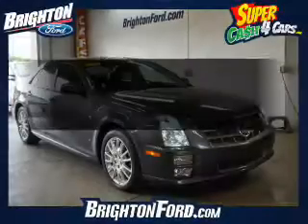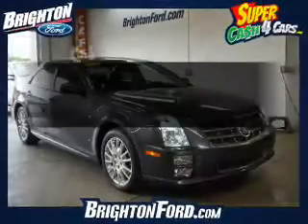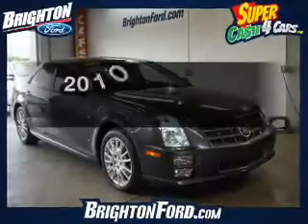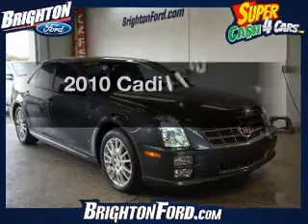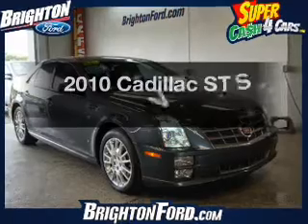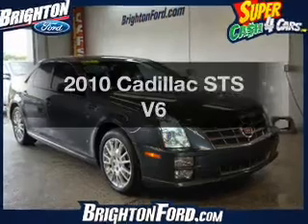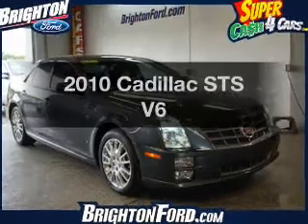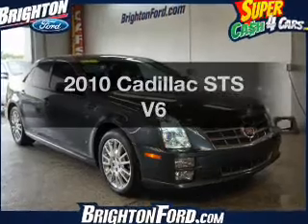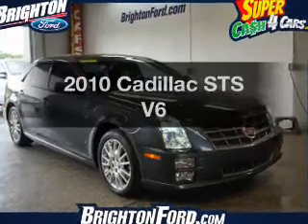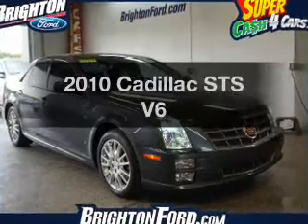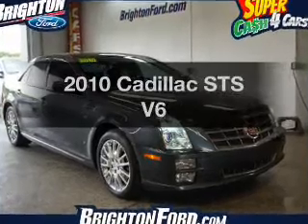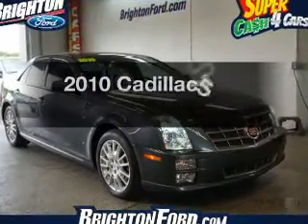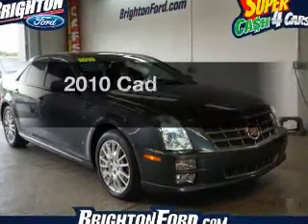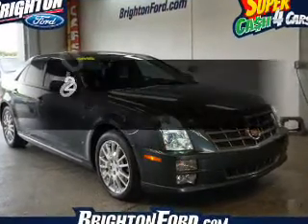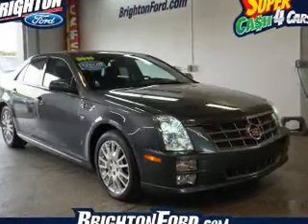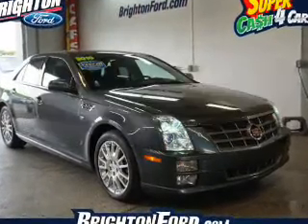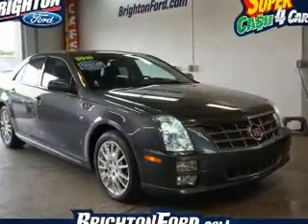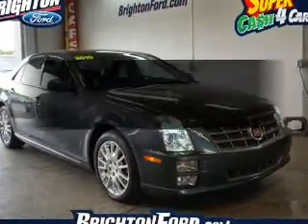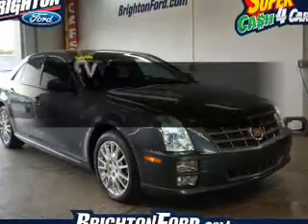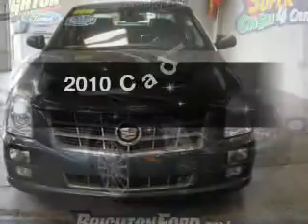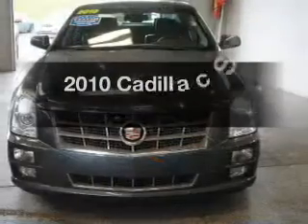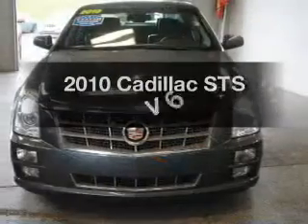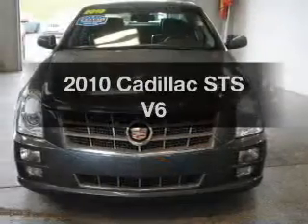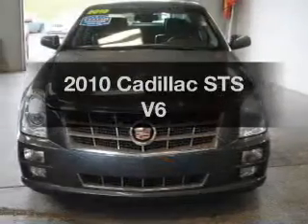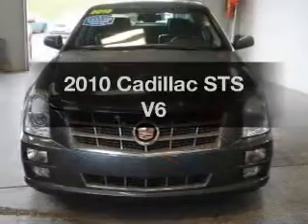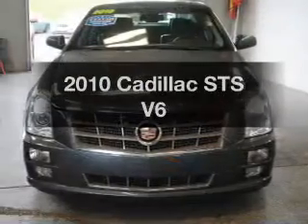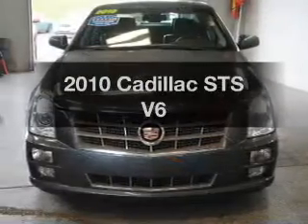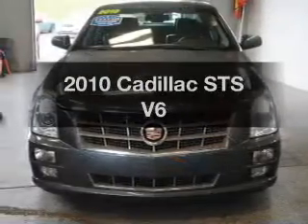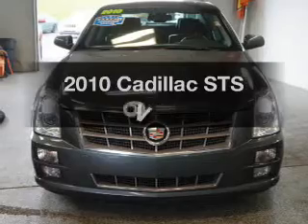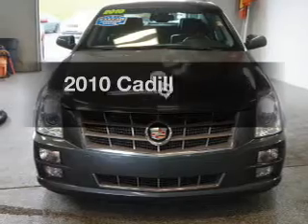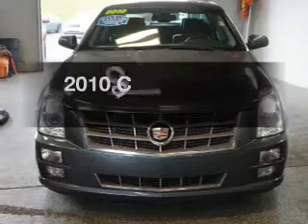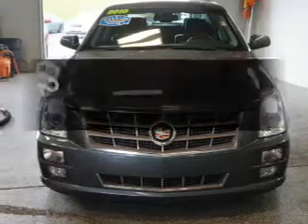Get noticed in this 2010 Cadillac STS. Travel the roads in style and comfort in this great vehicle.